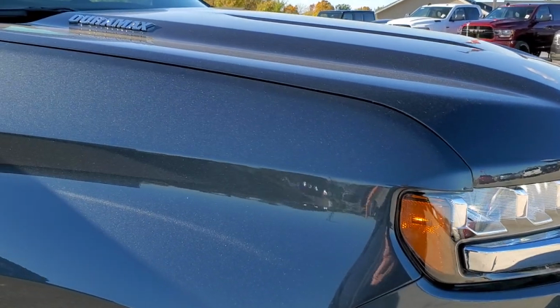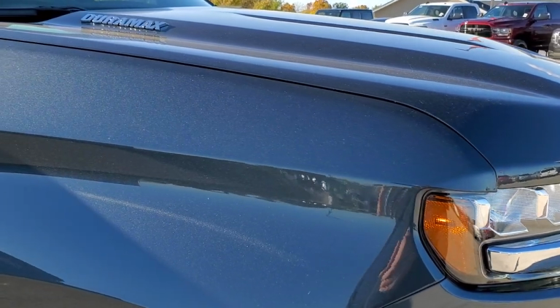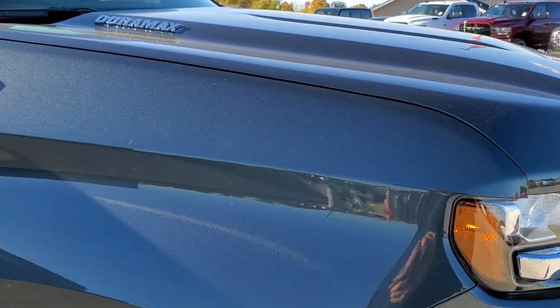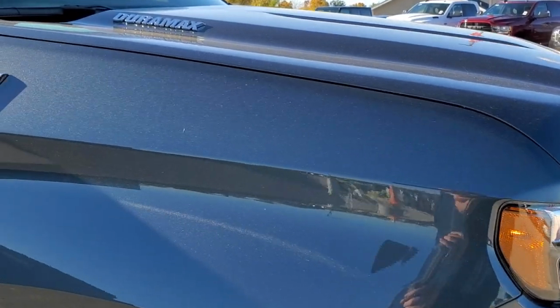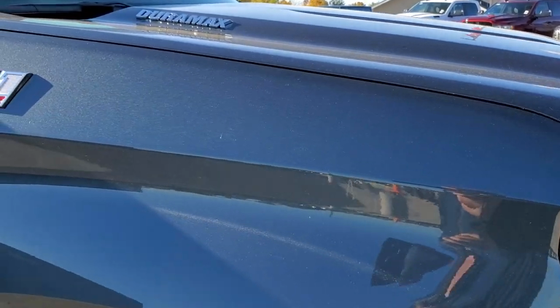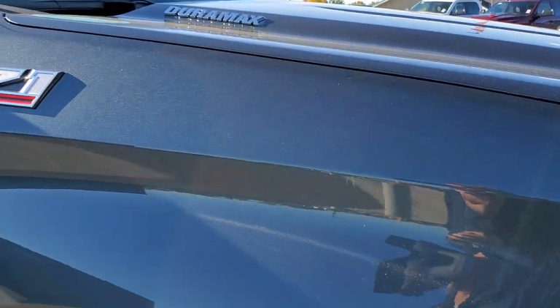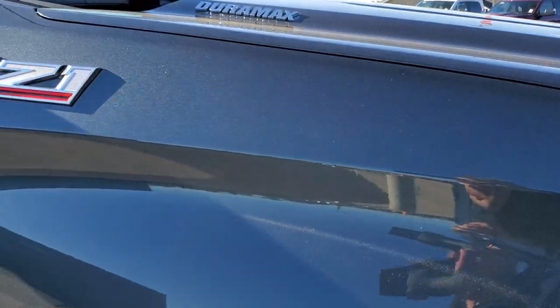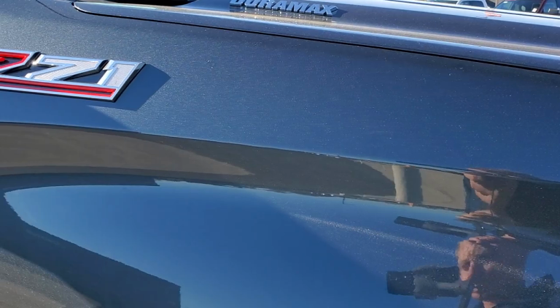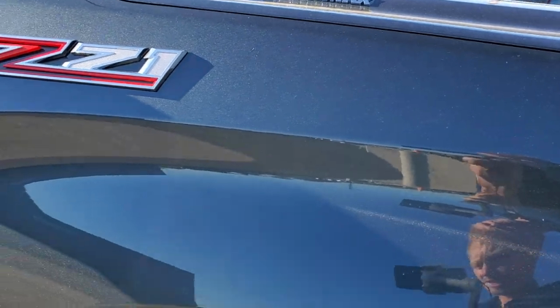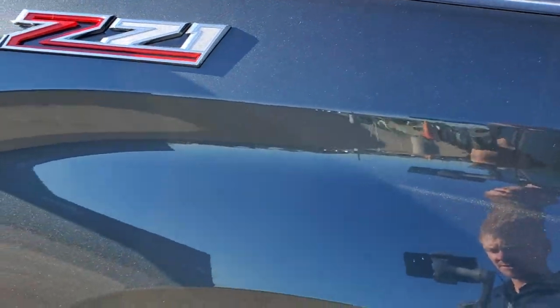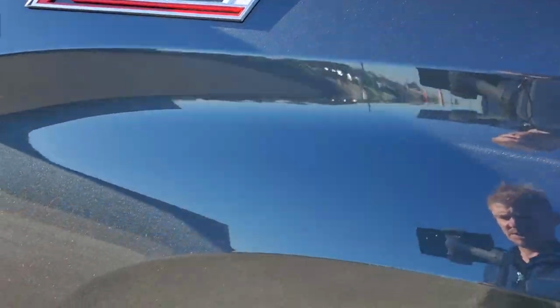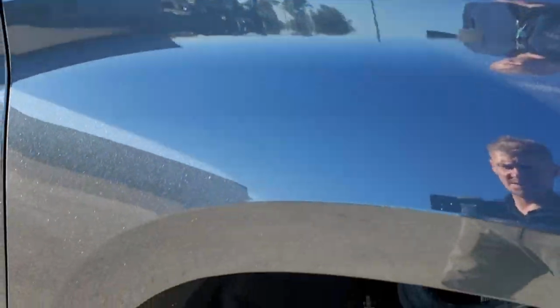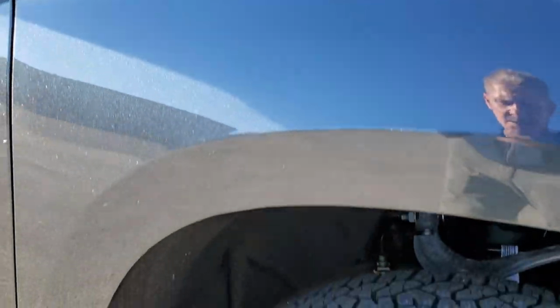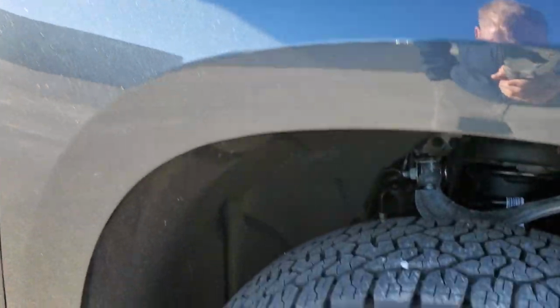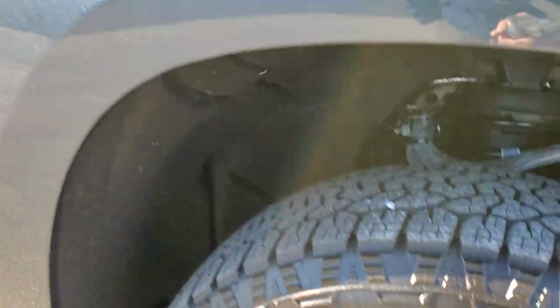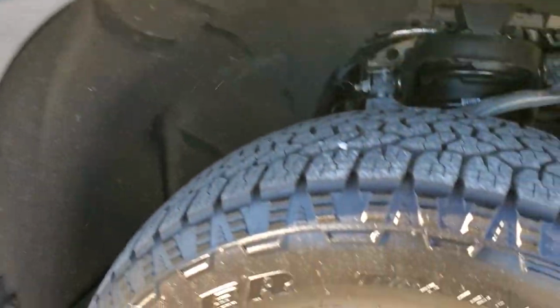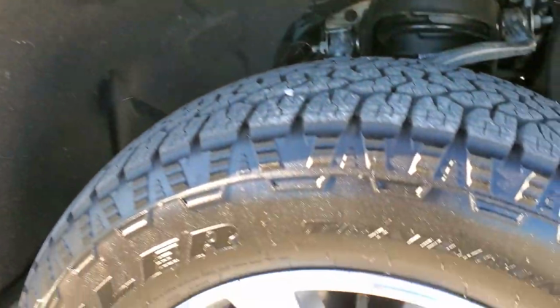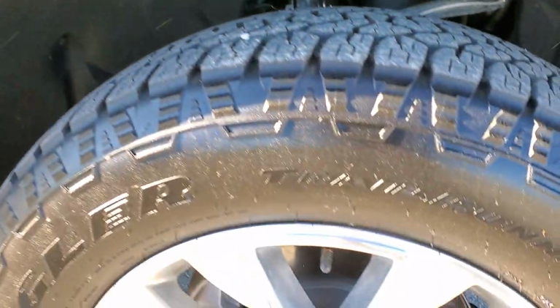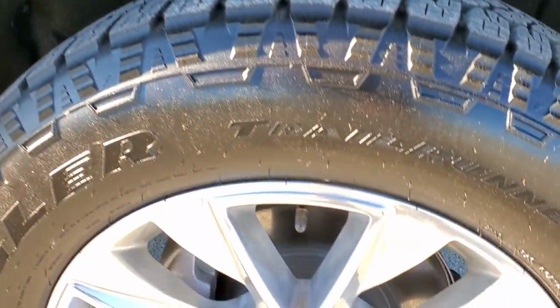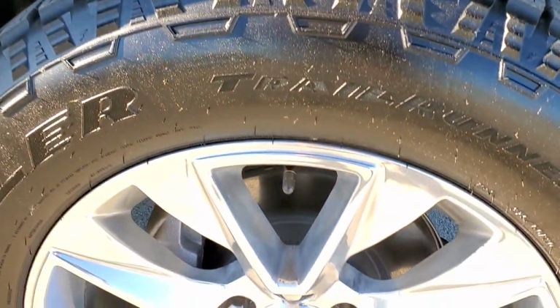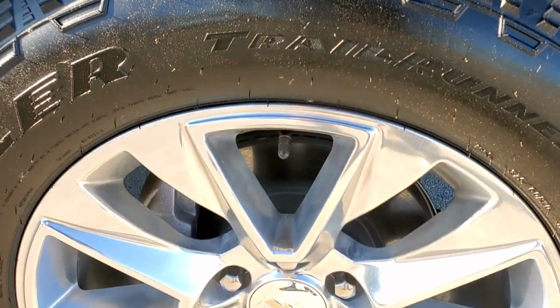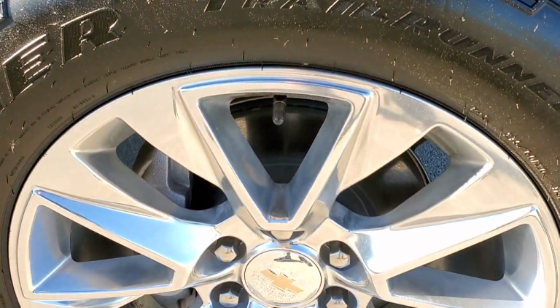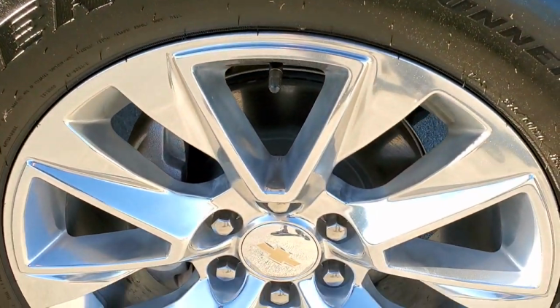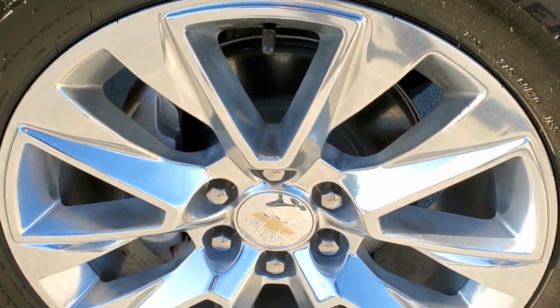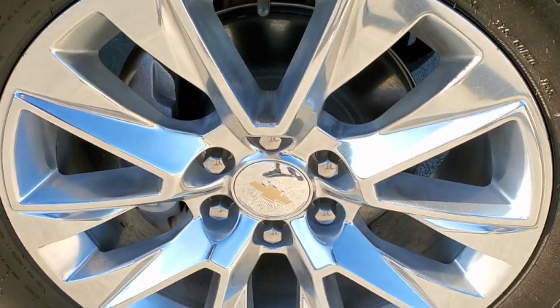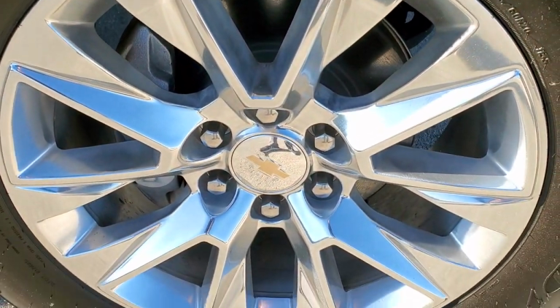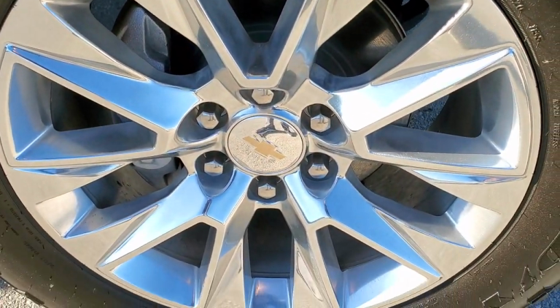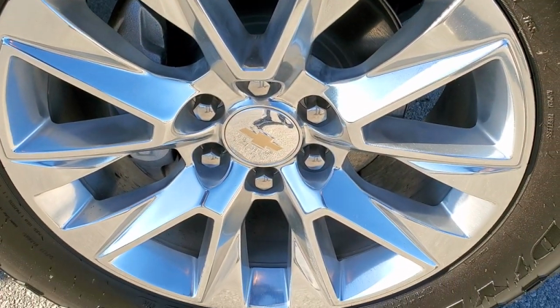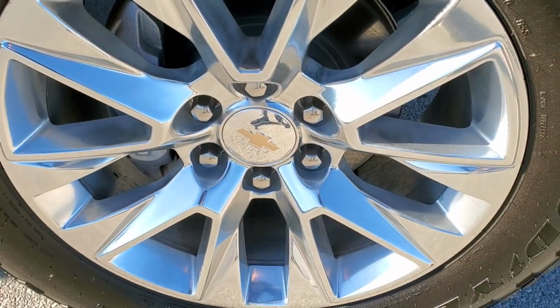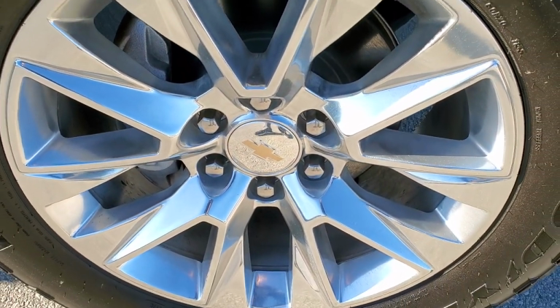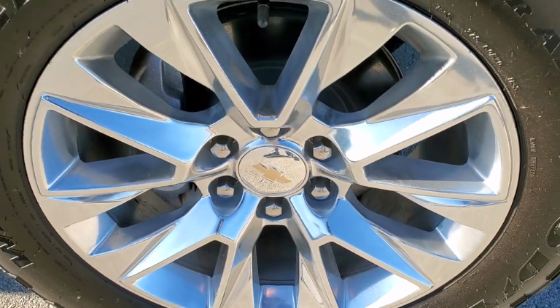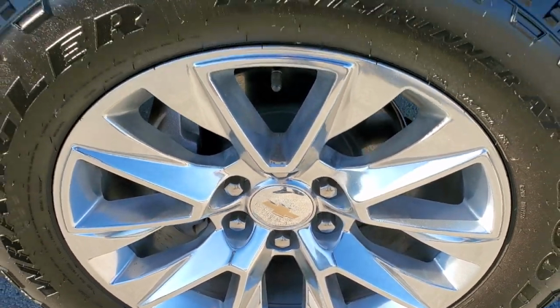Passenger side front fender has no dents or dings, and the passenger side rim has no scuffs or scrapes.